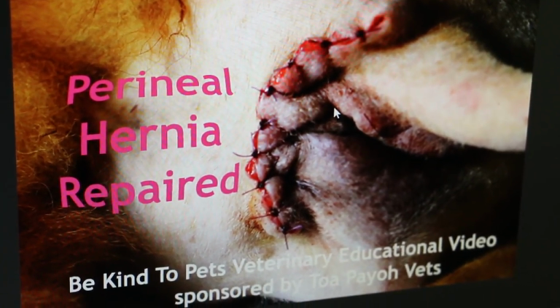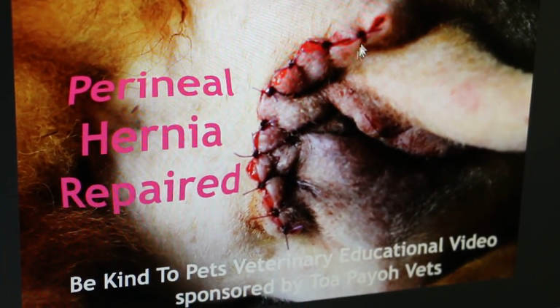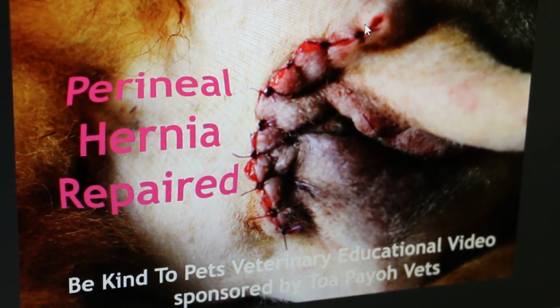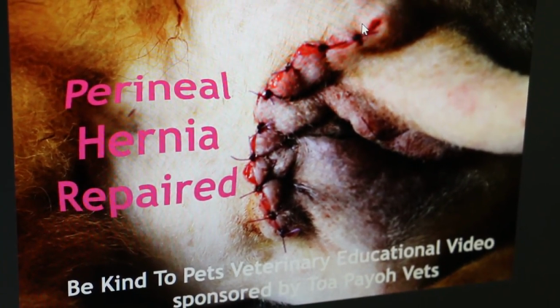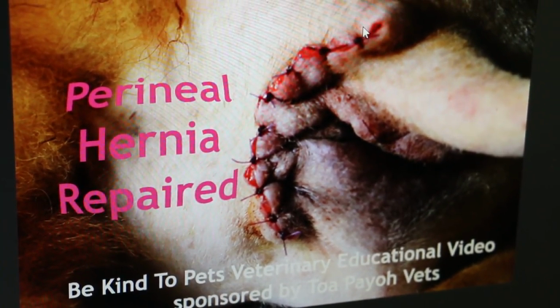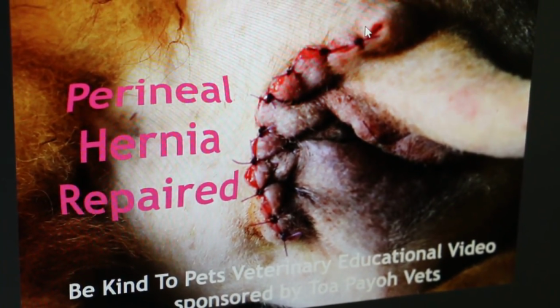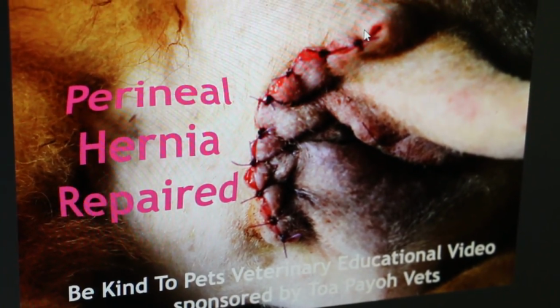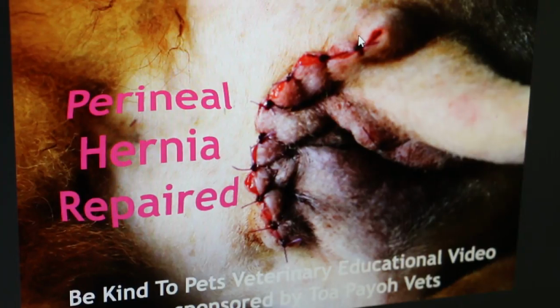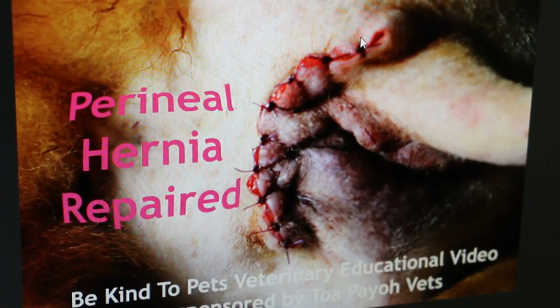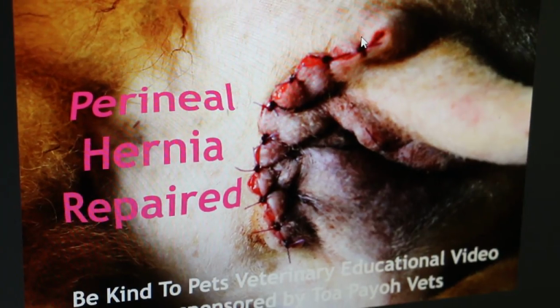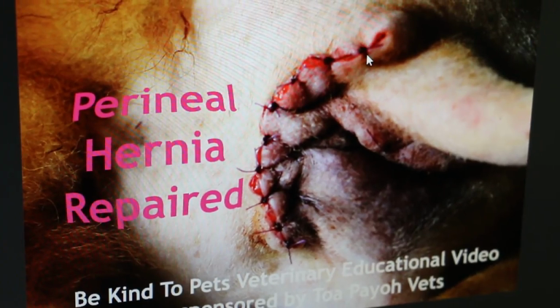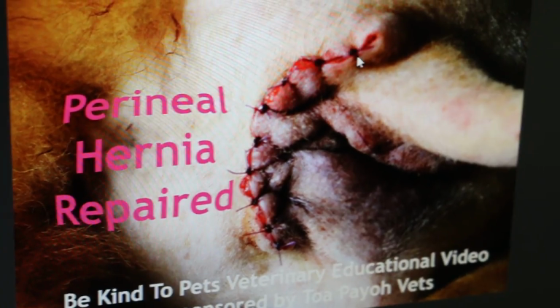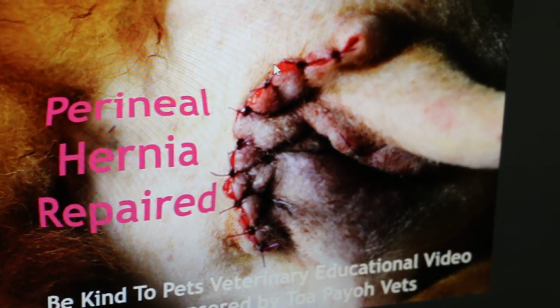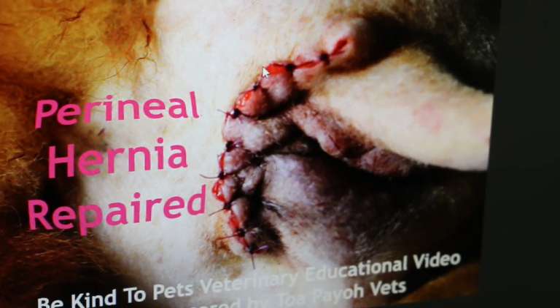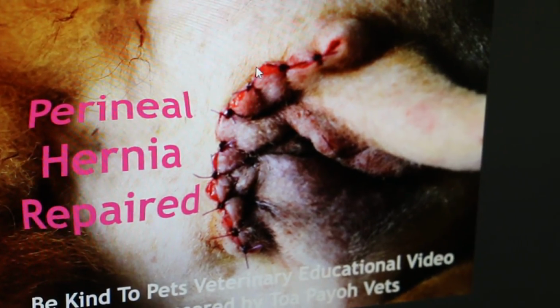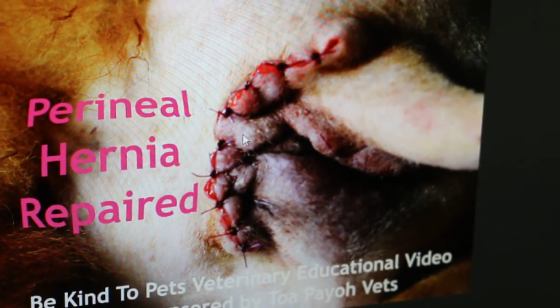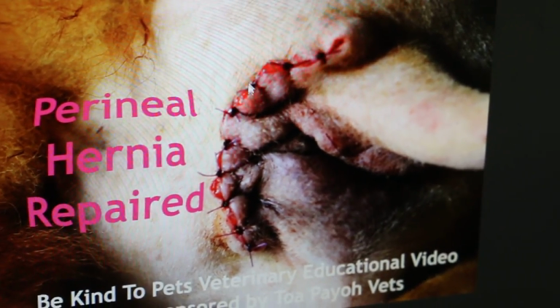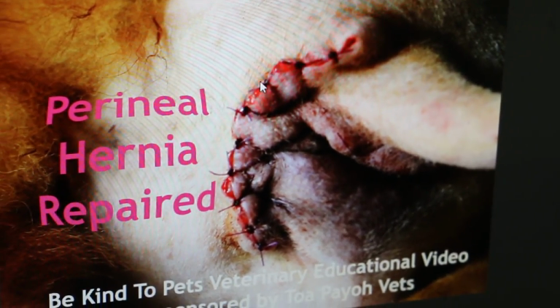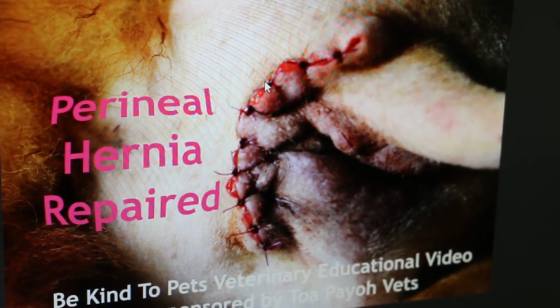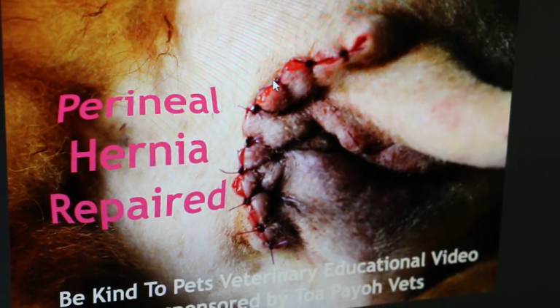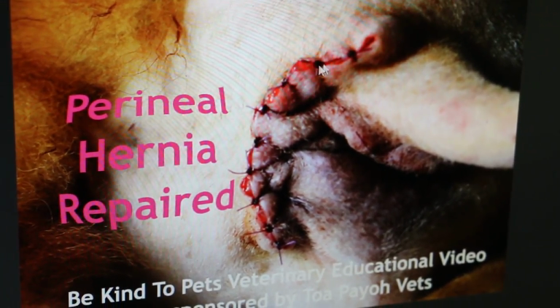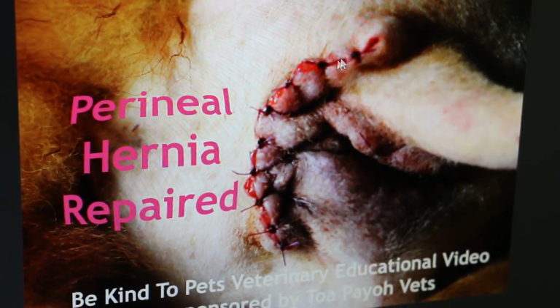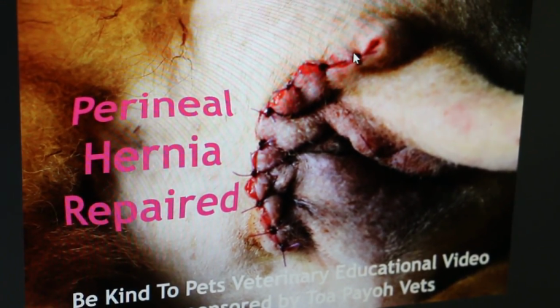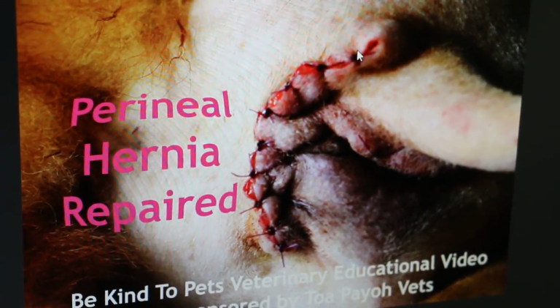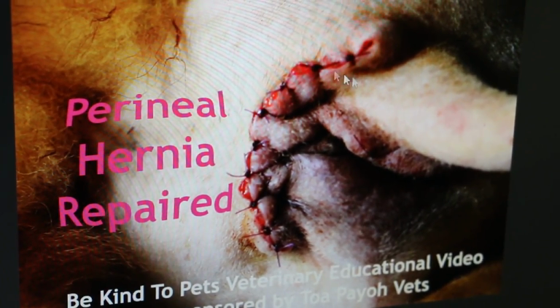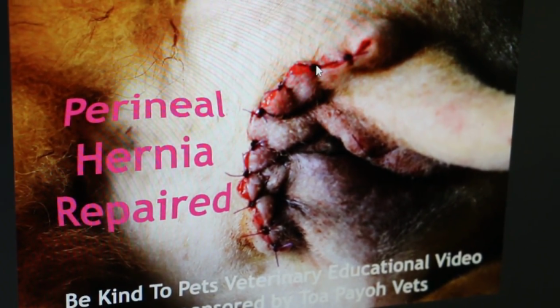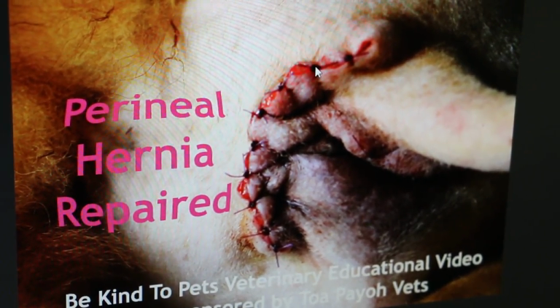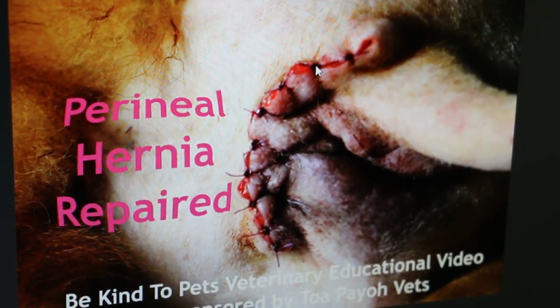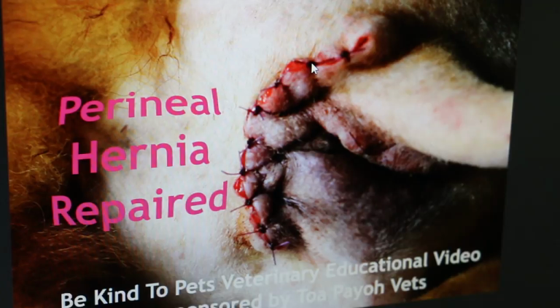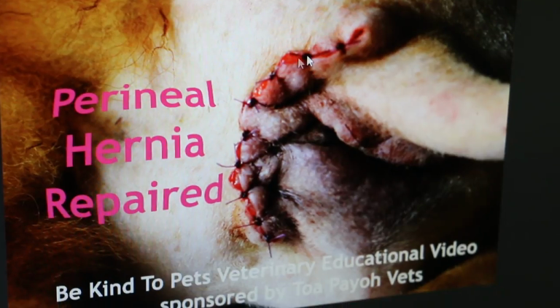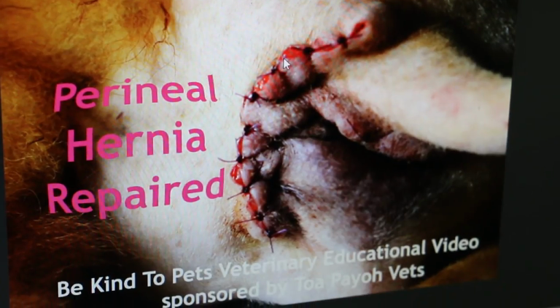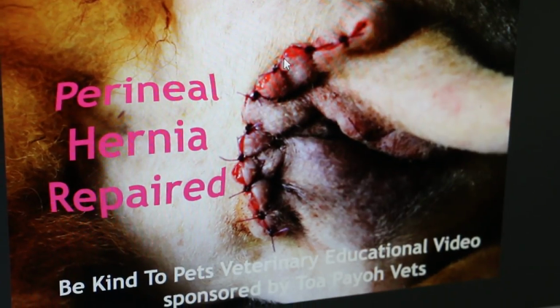So now you just cut and push everything back in, and then stitch up, like you just saw in the dog.